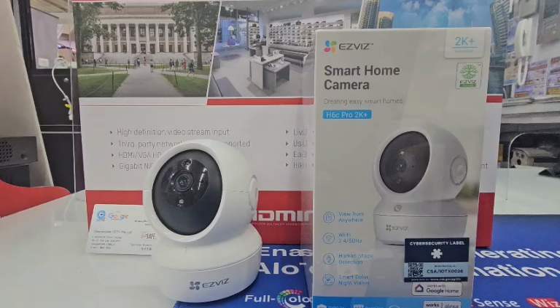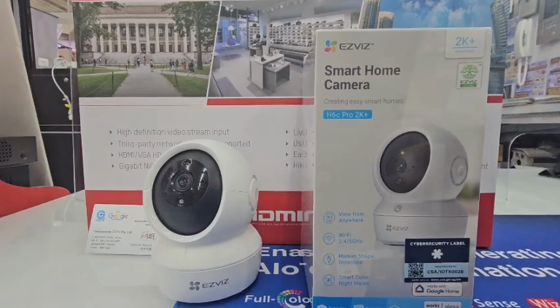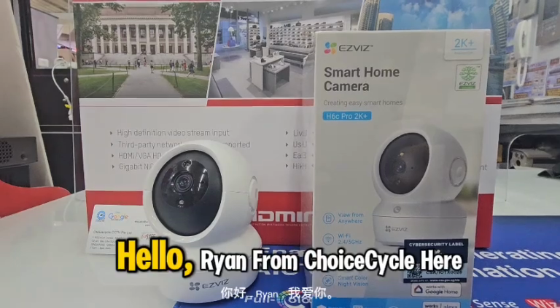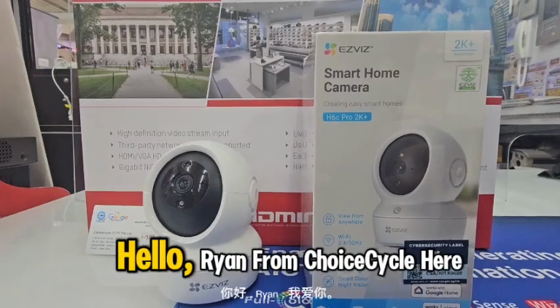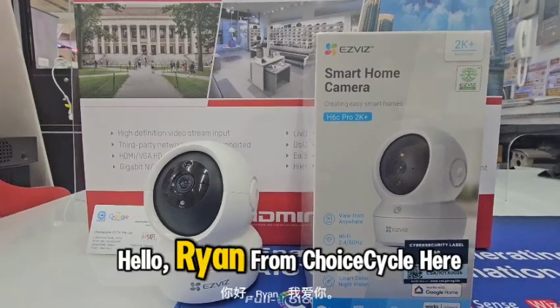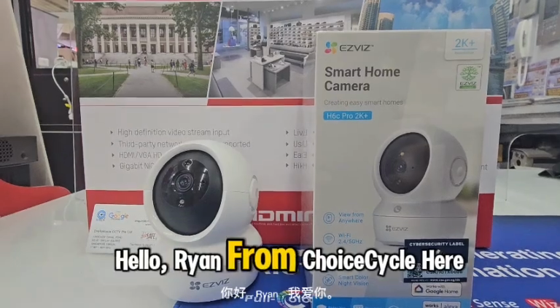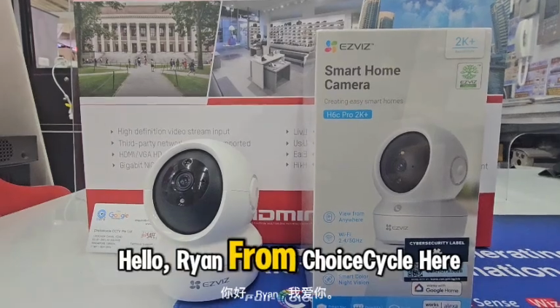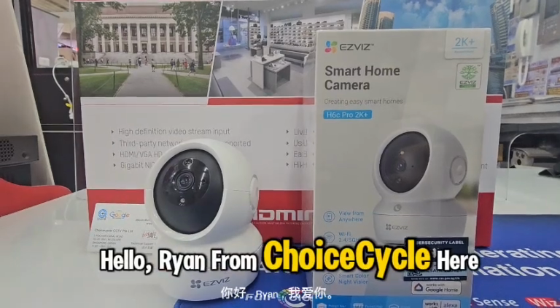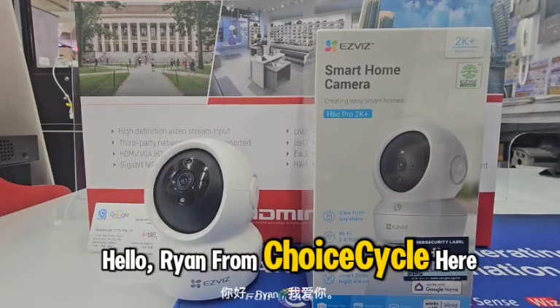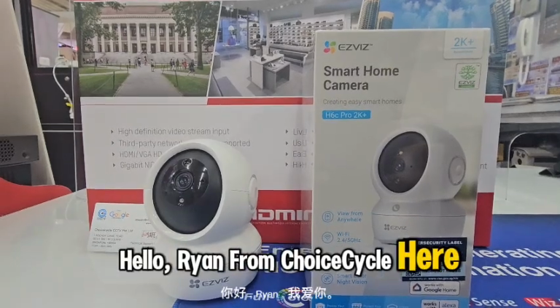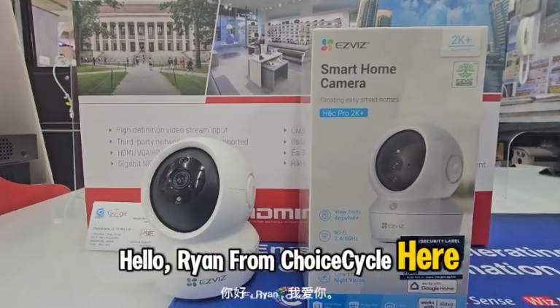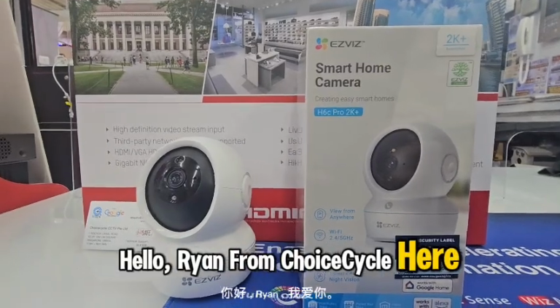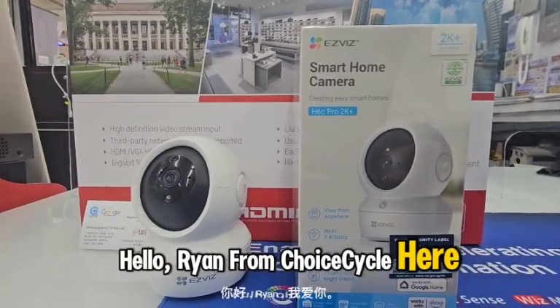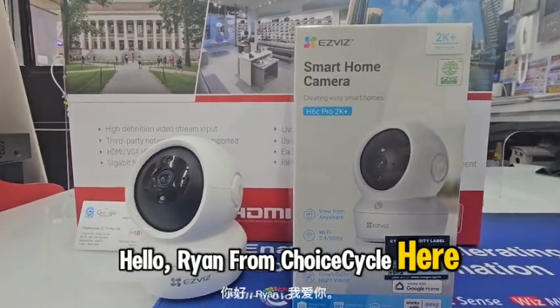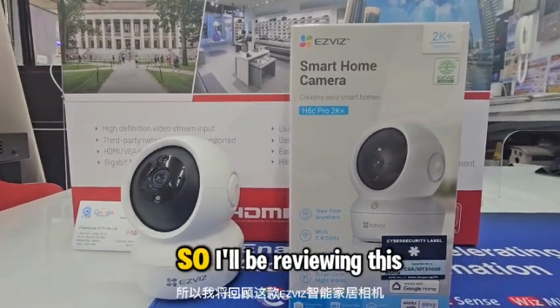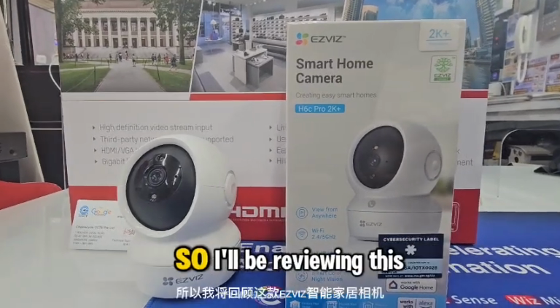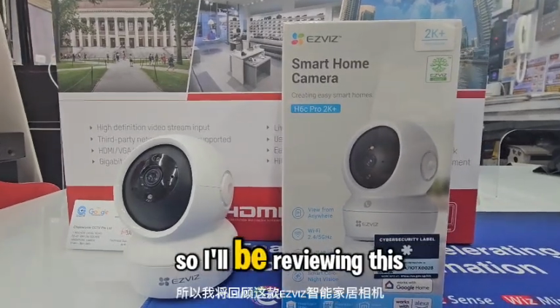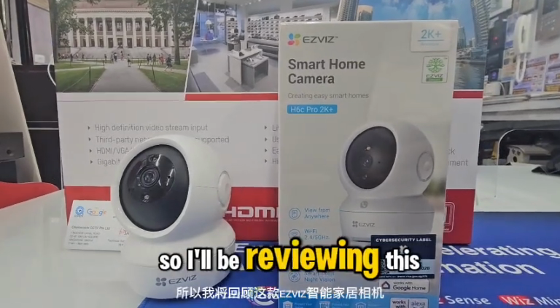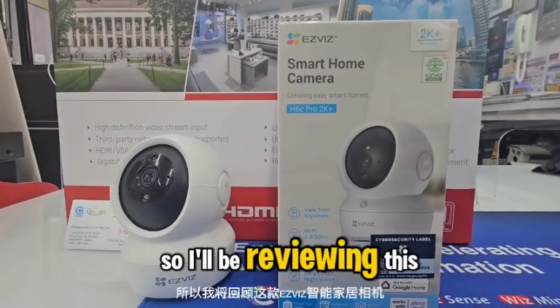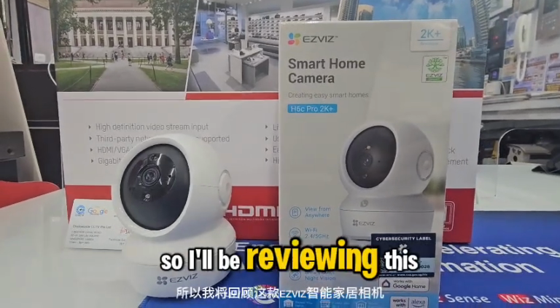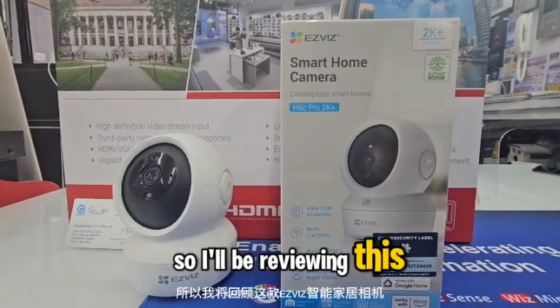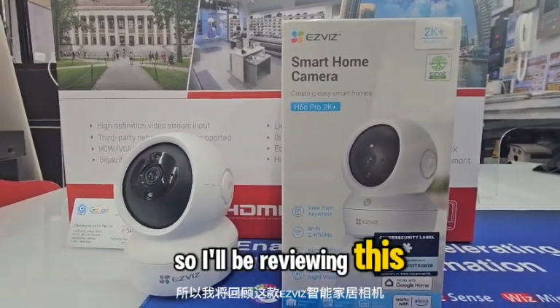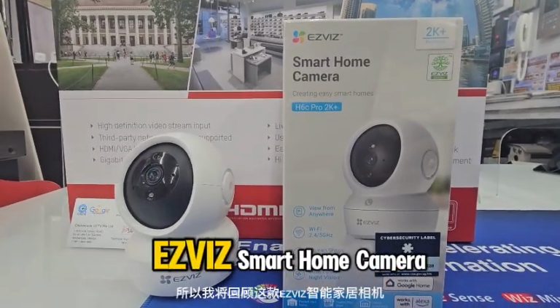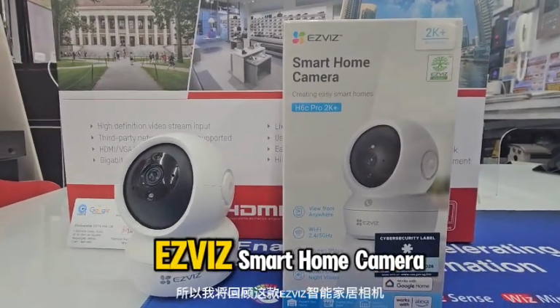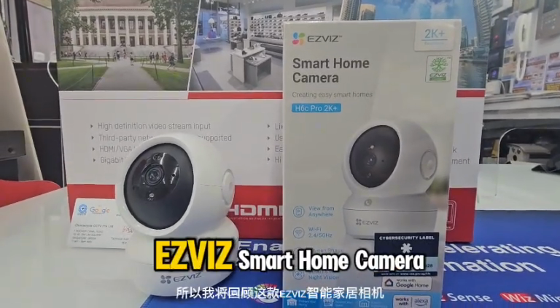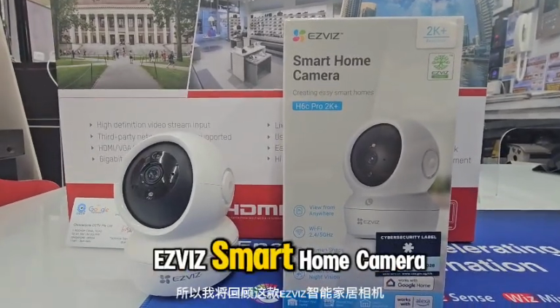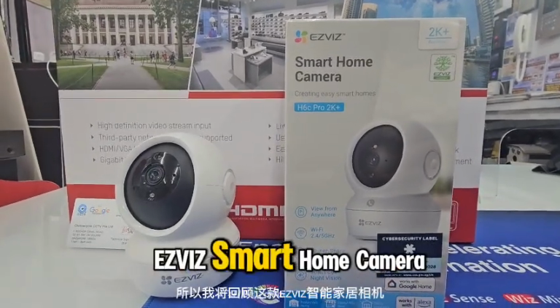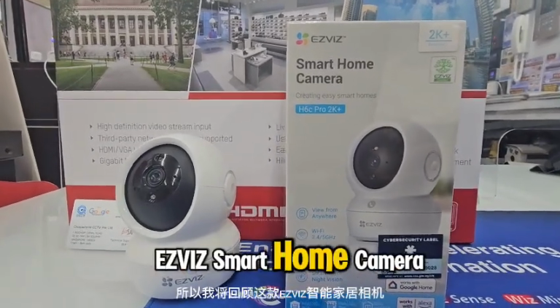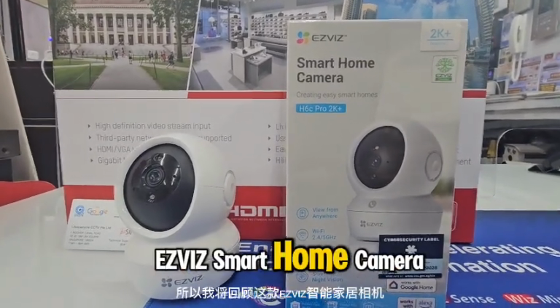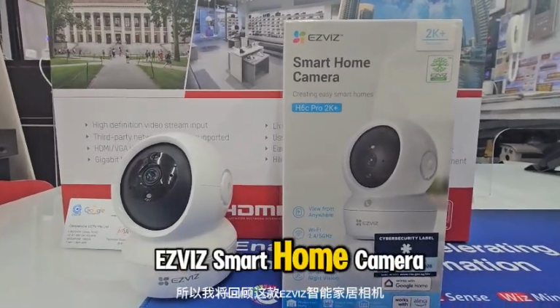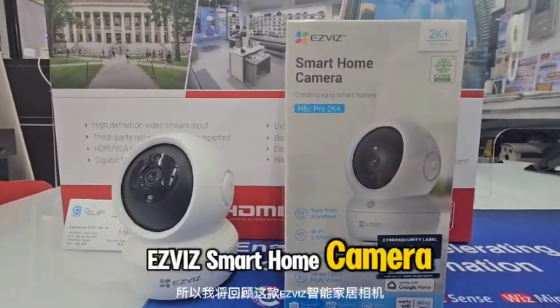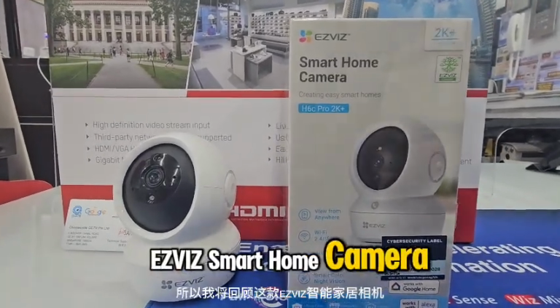Hello, Ryan from Troy Cycle here. I'll be reviewing this EZVIT smart home camera.